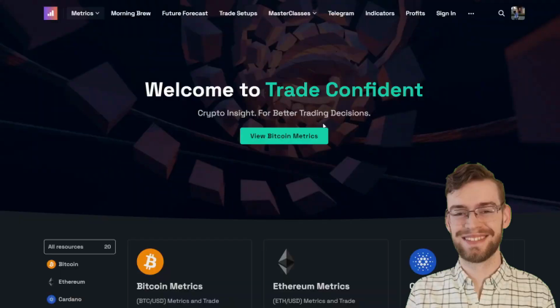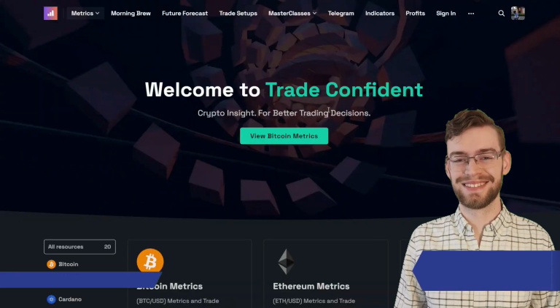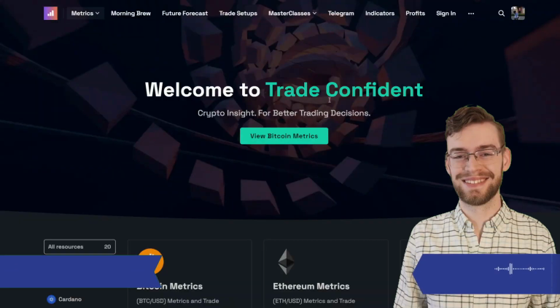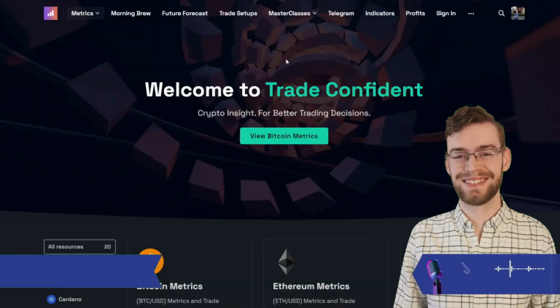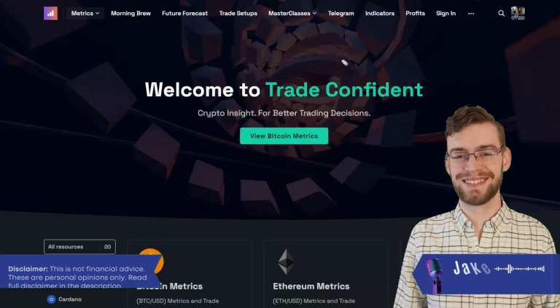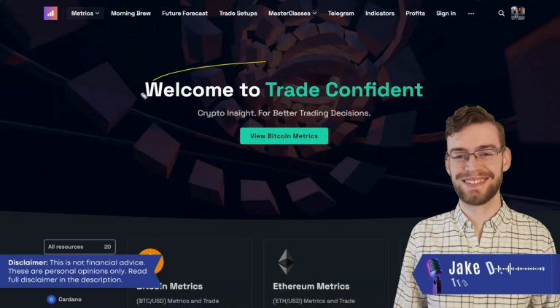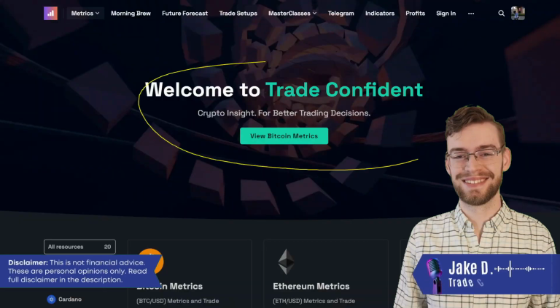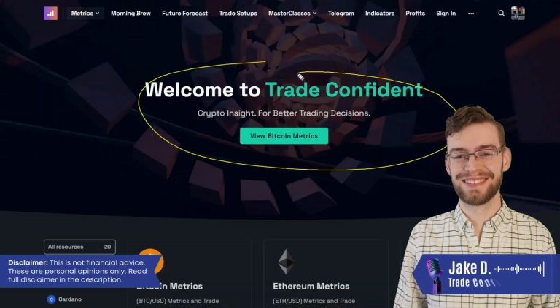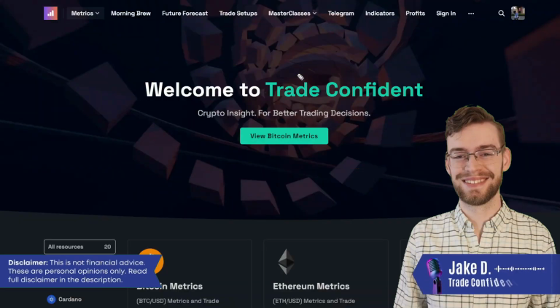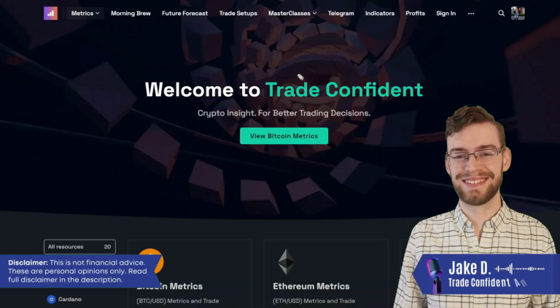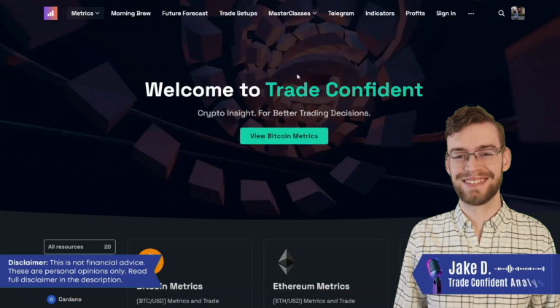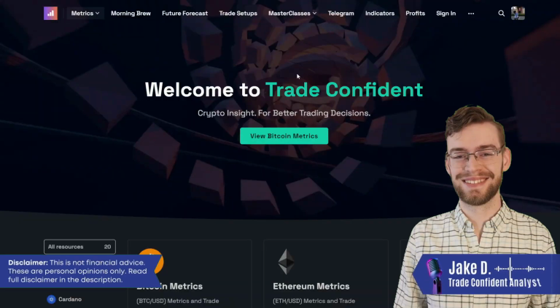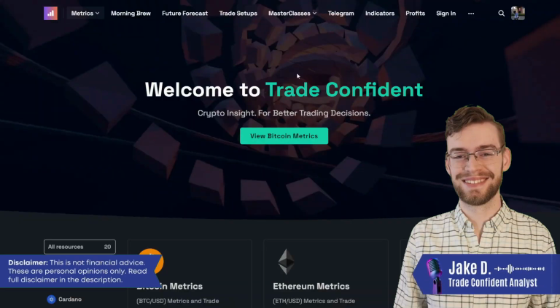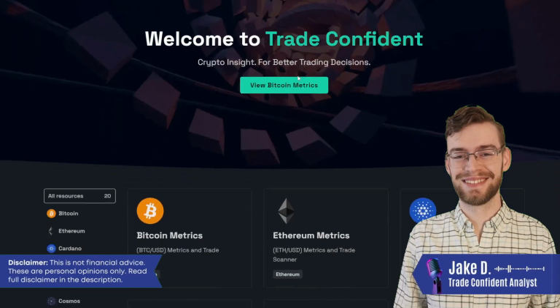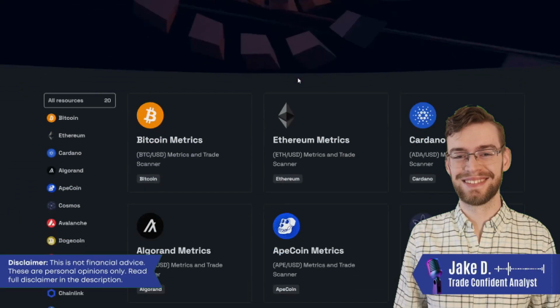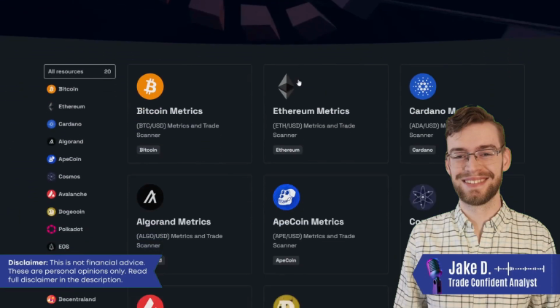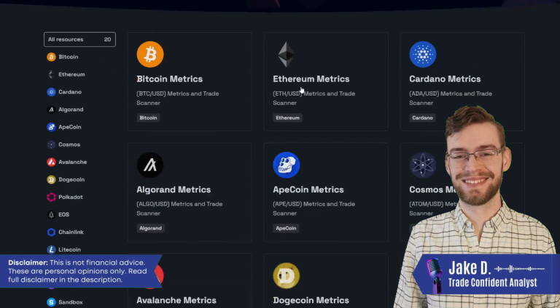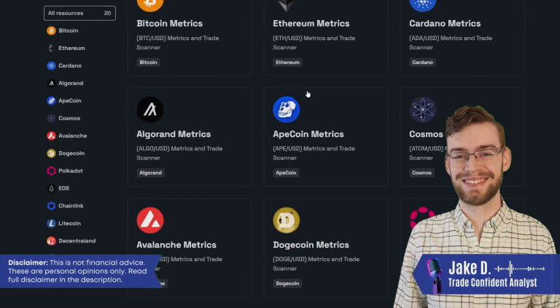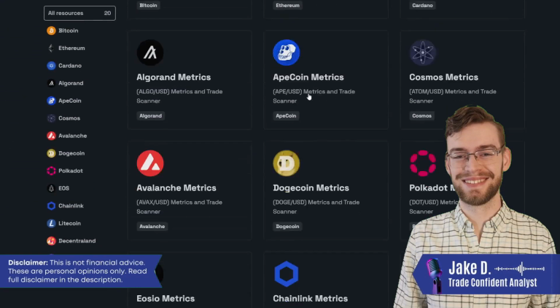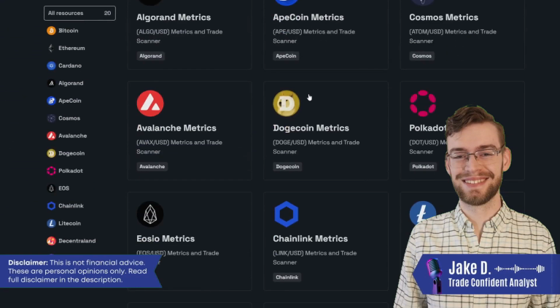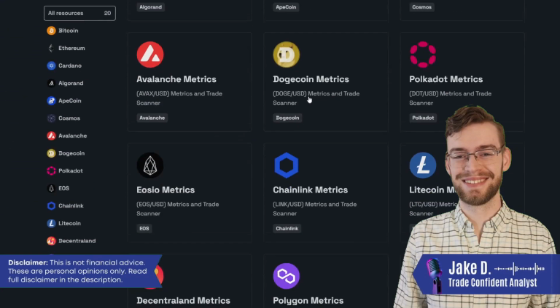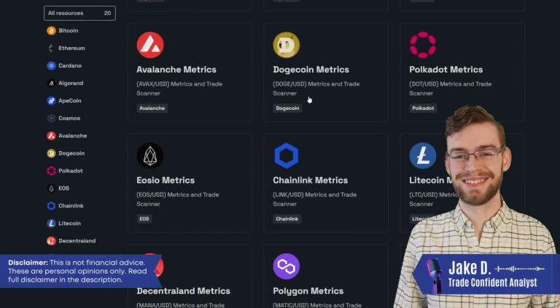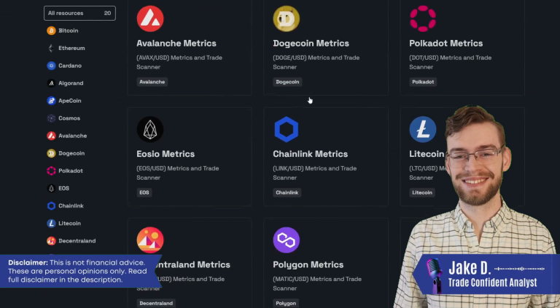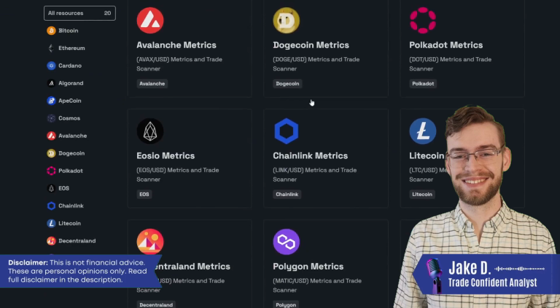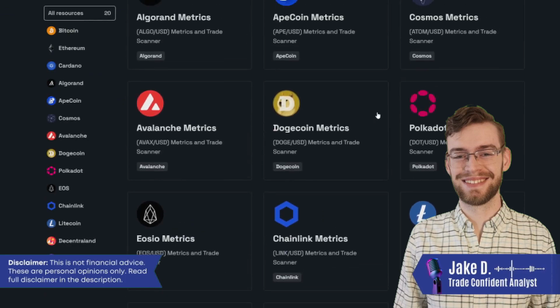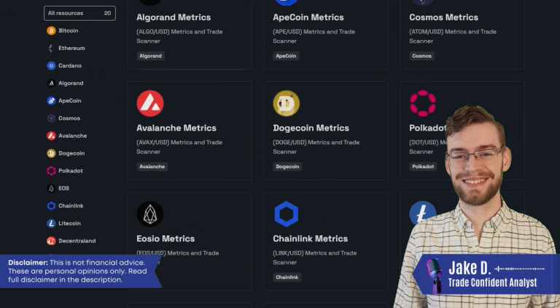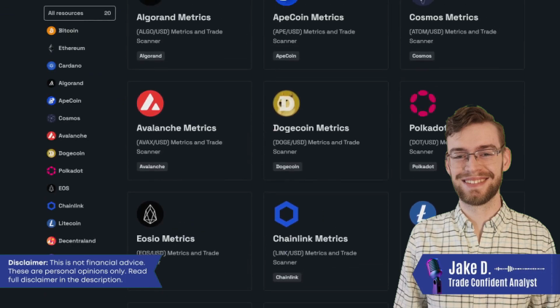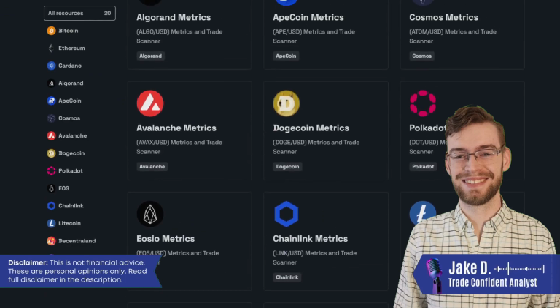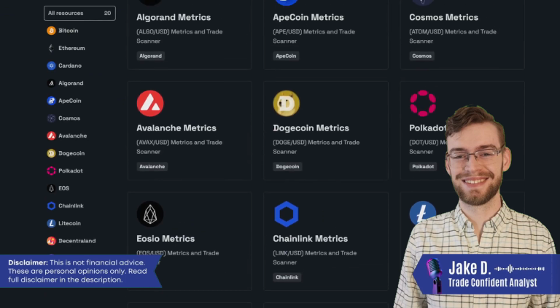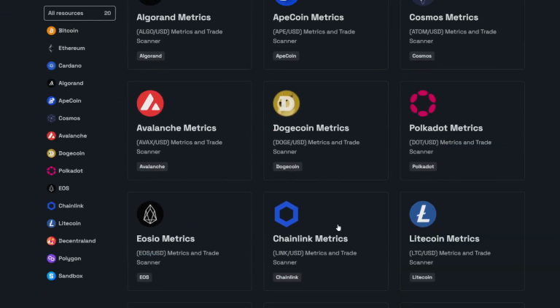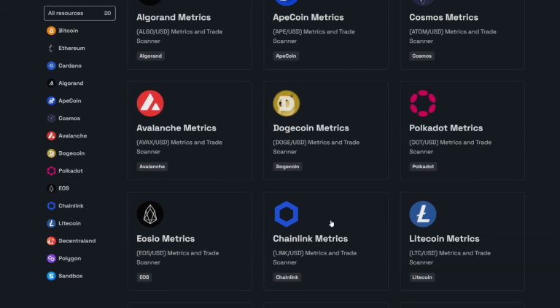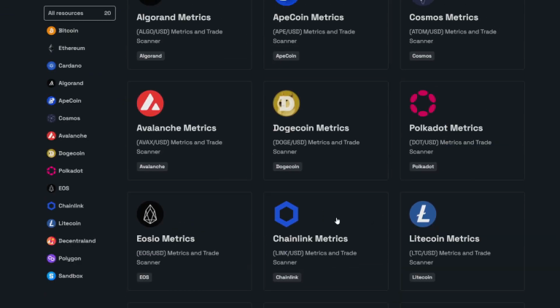Today we're going to be starting on the tradeconfident.io website. We're going to scroll down here and I'm going to take you up here to the Polkadot metrics.